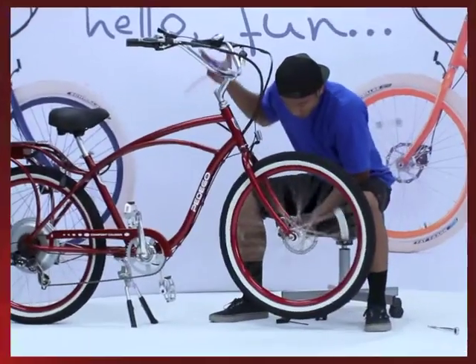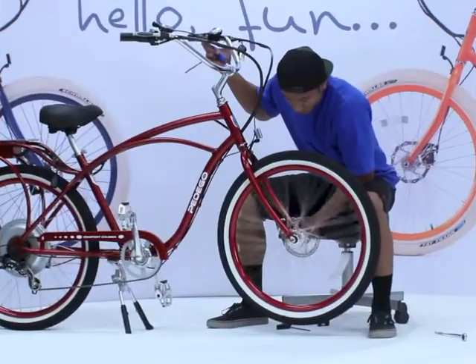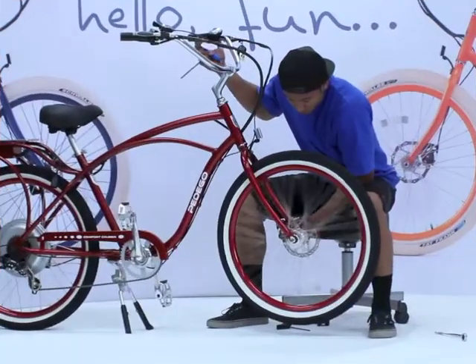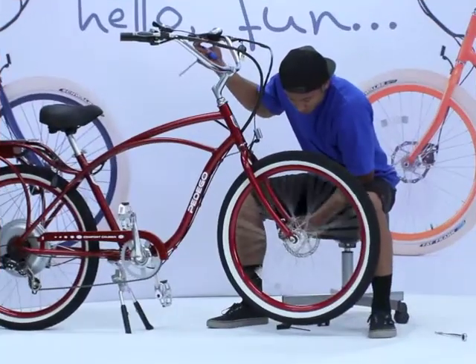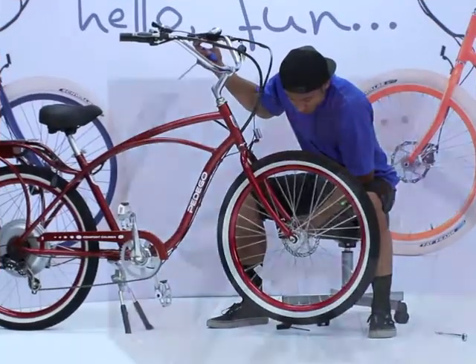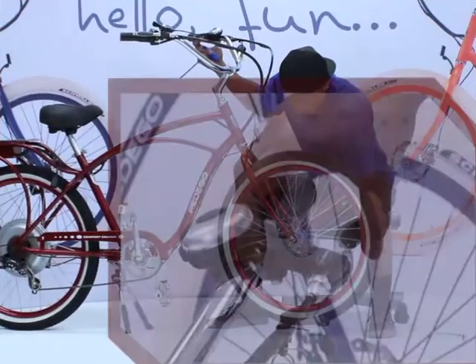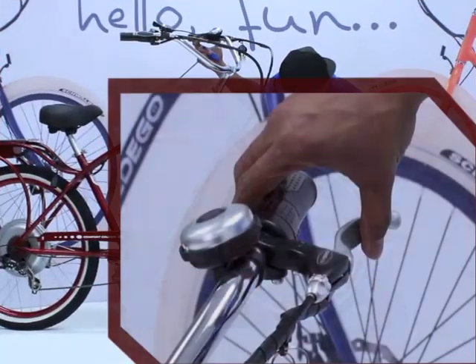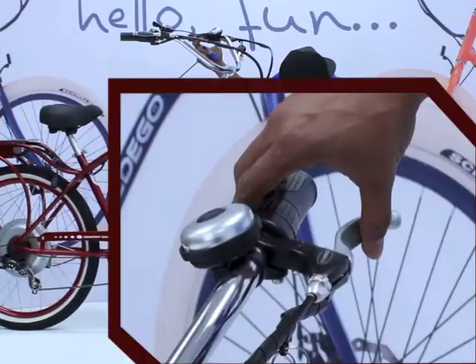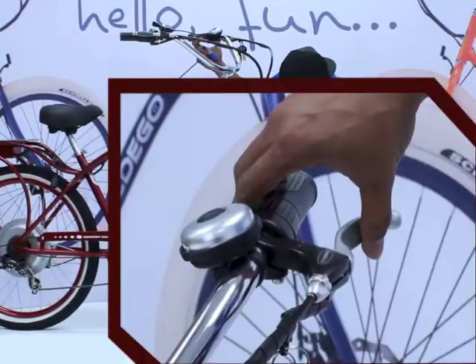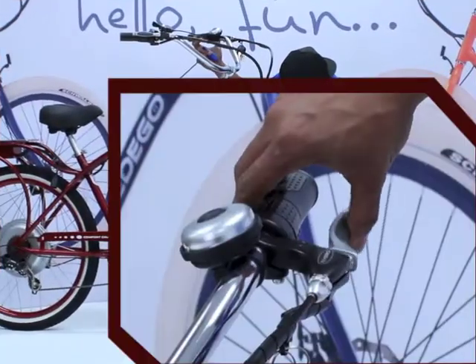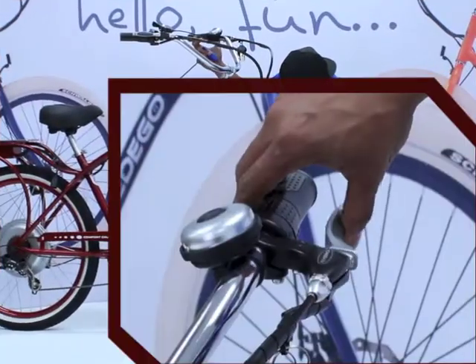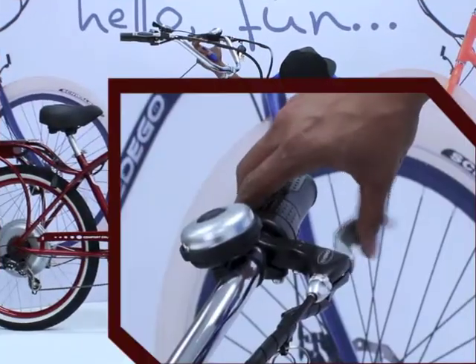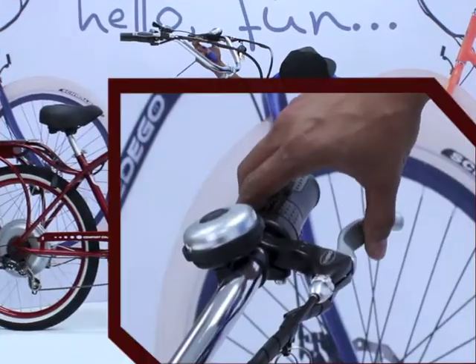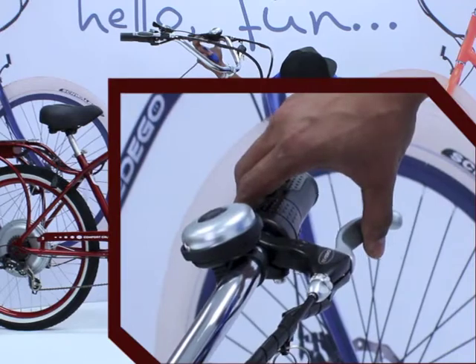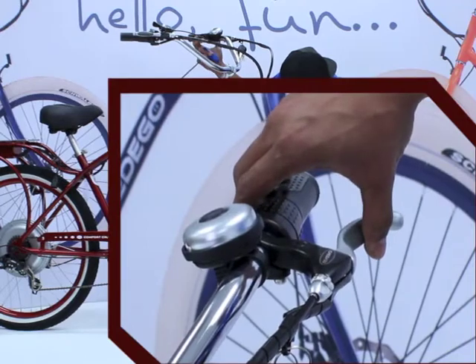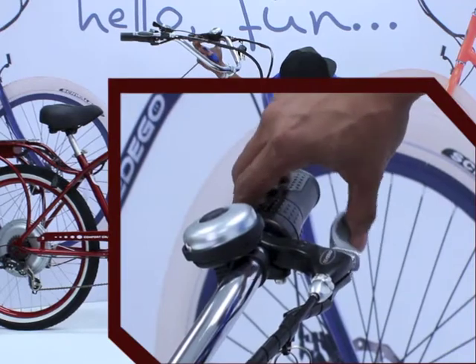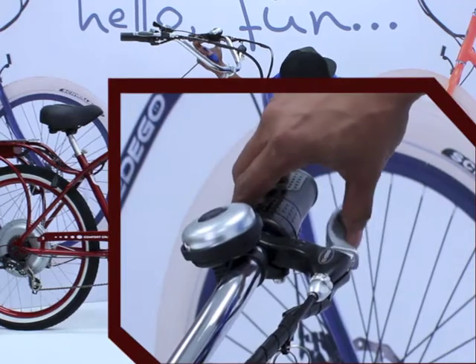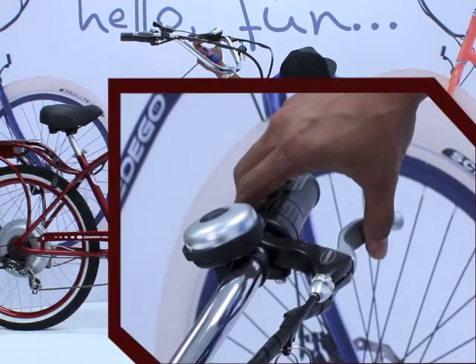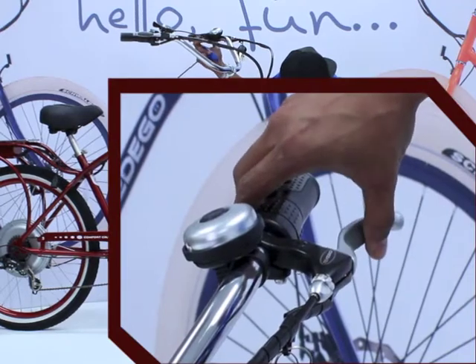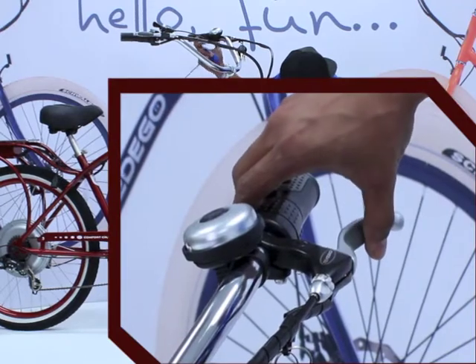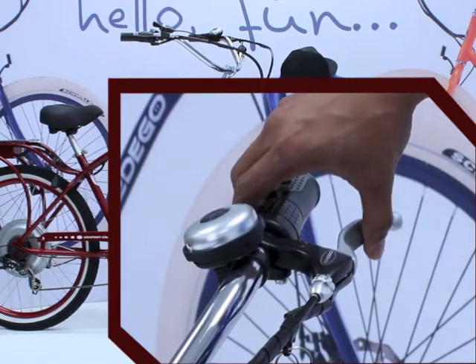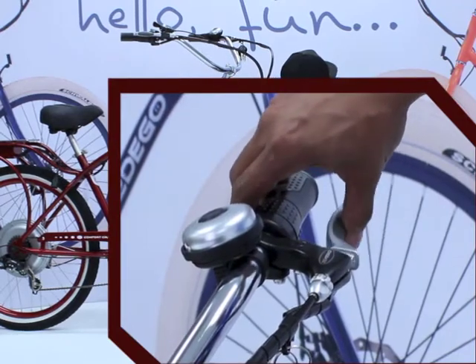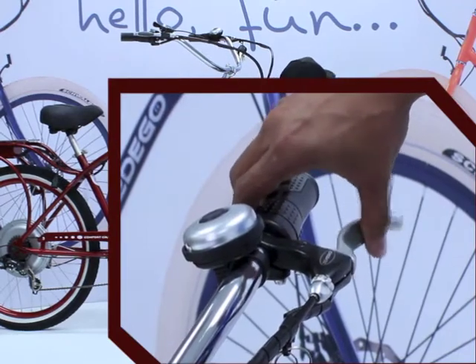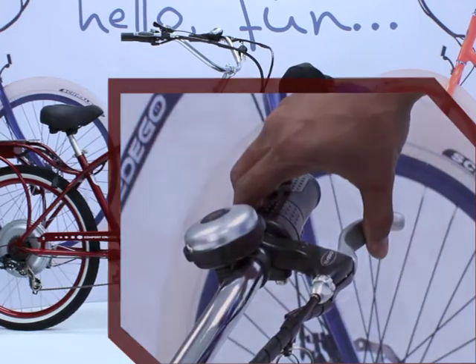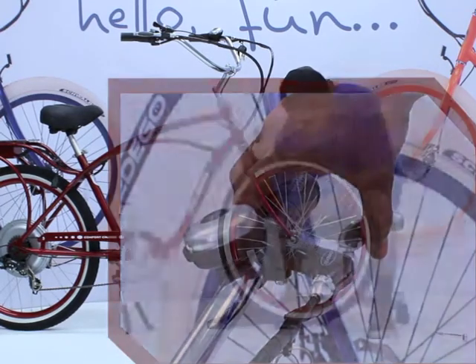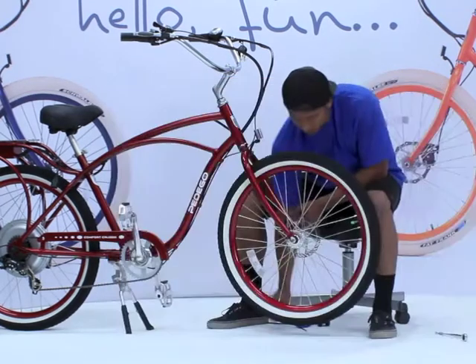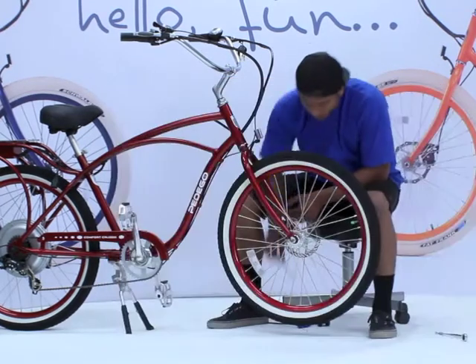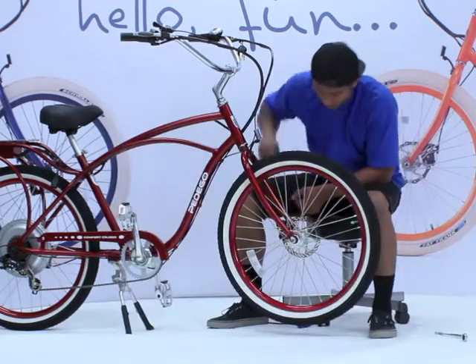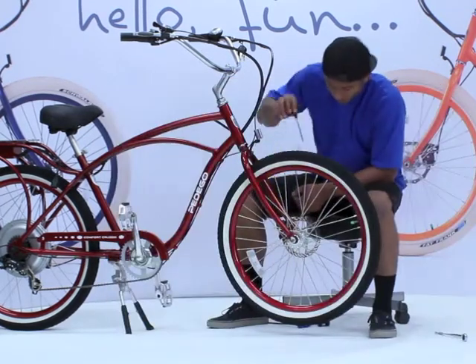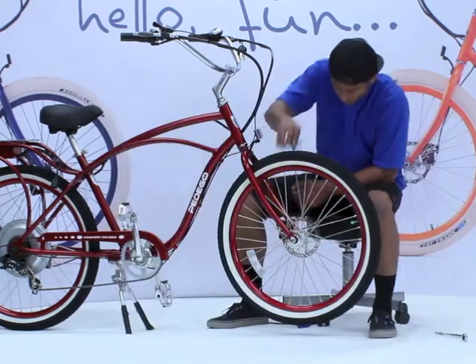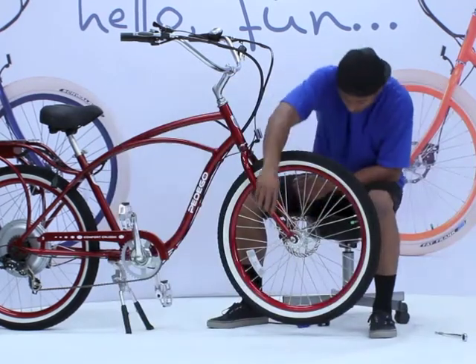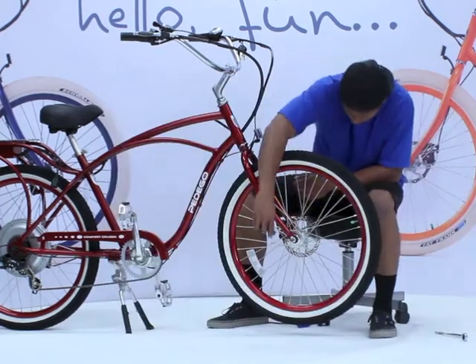You'll want to start by loosening up the brake cables. Firmly squeeze the left brake lever a few times and the cables will loosen up nicely.